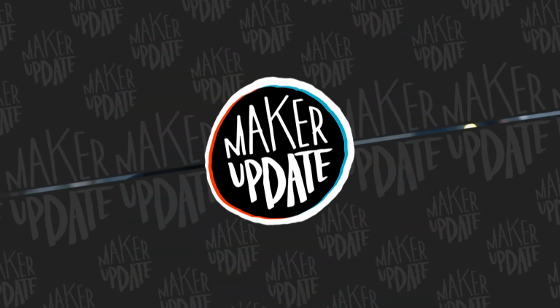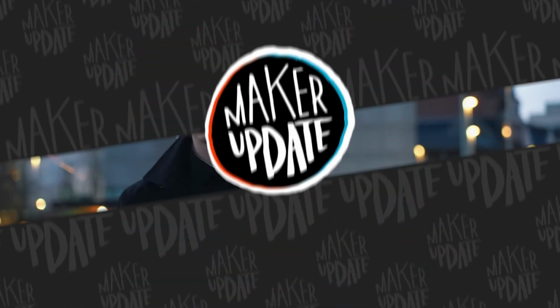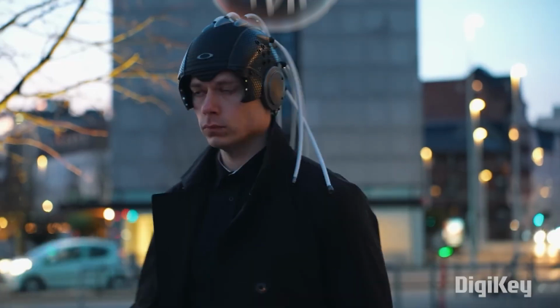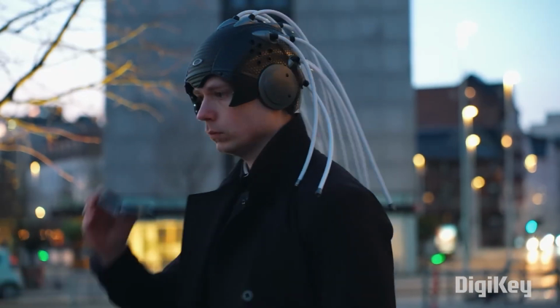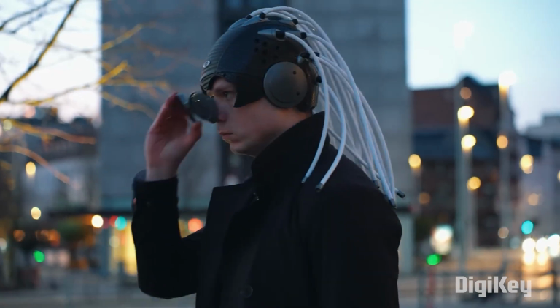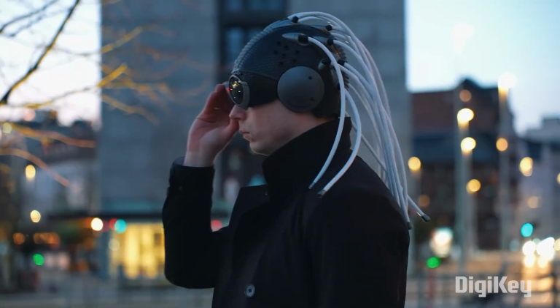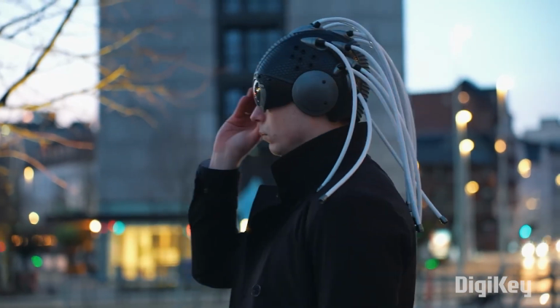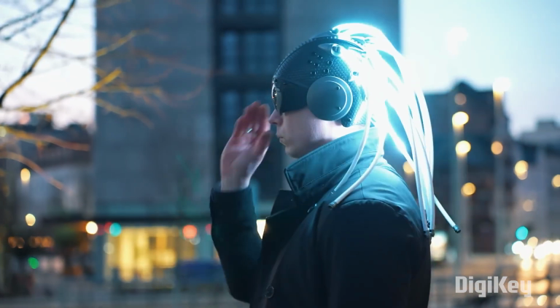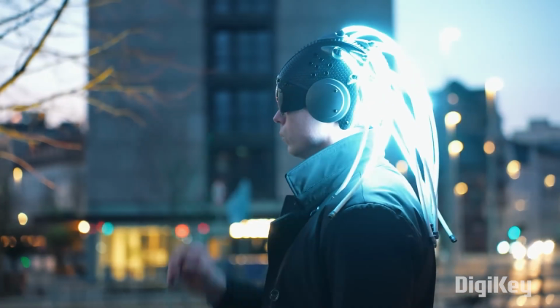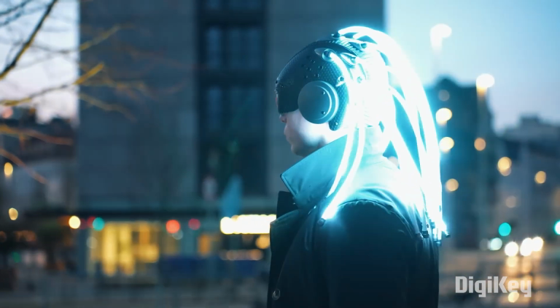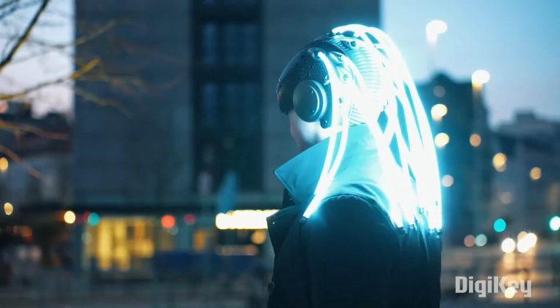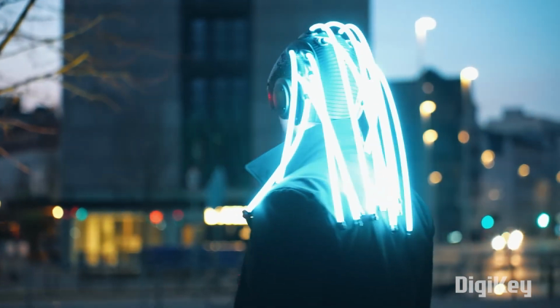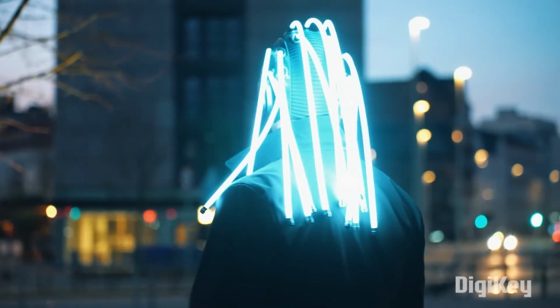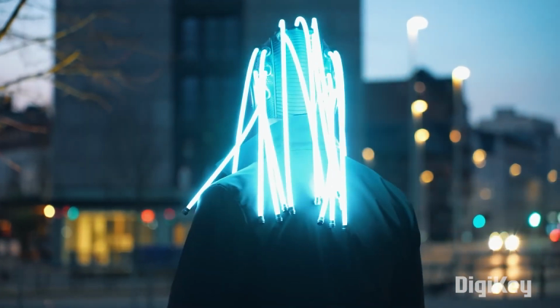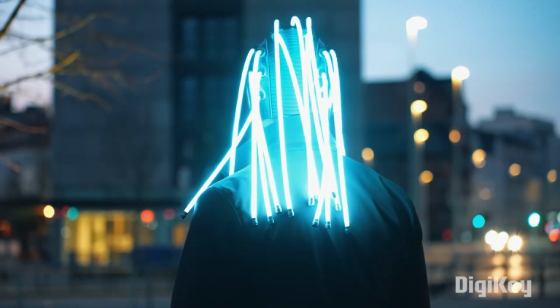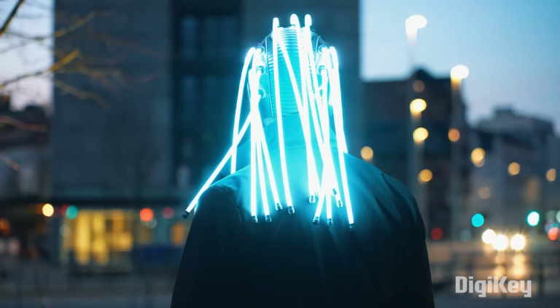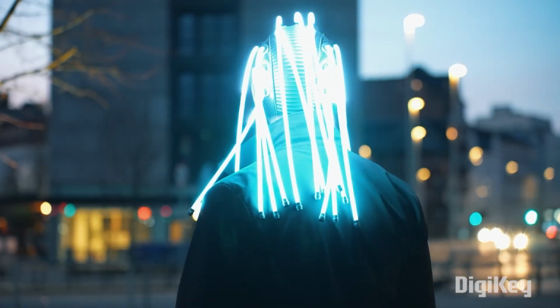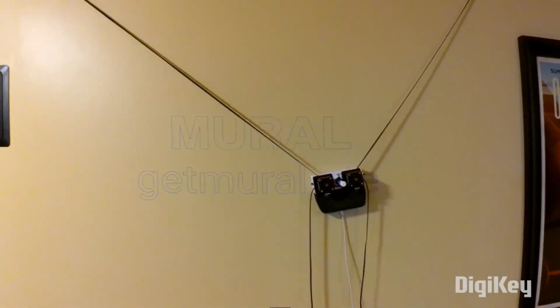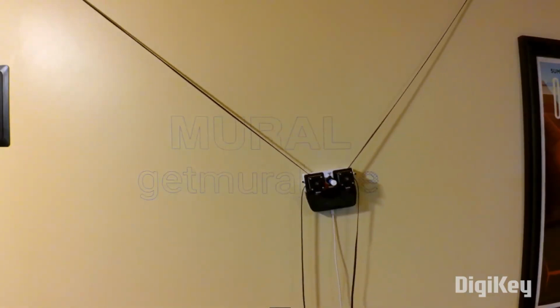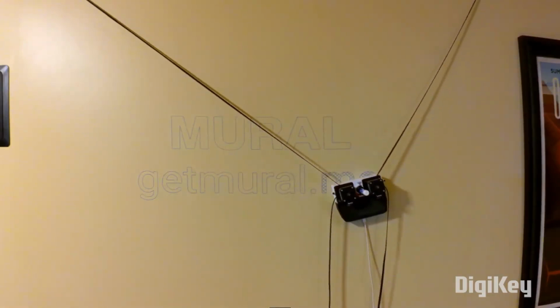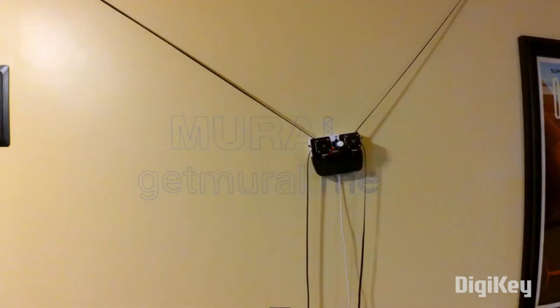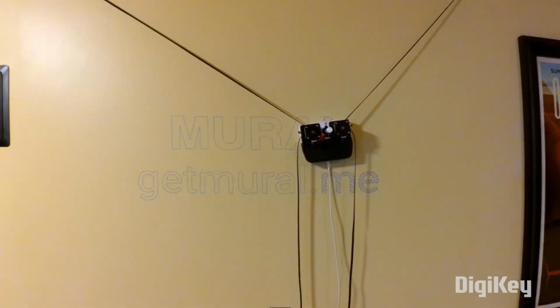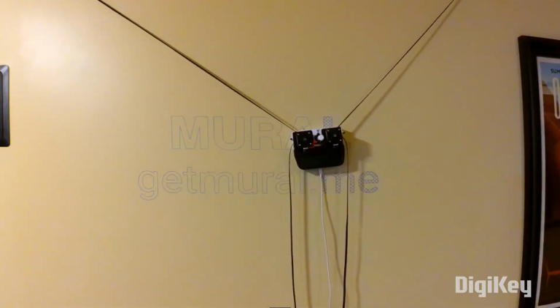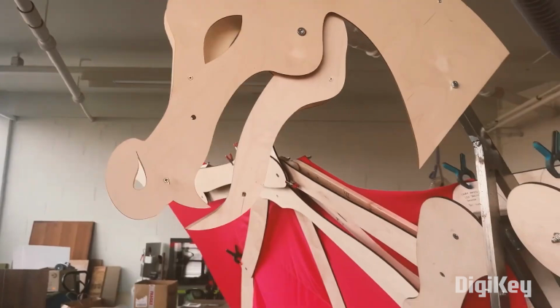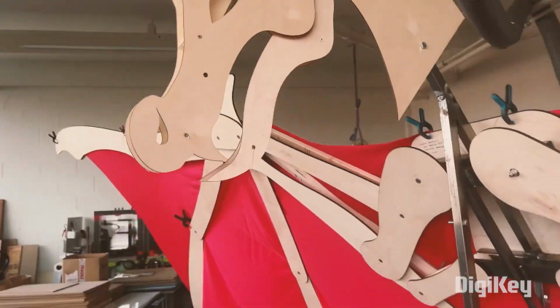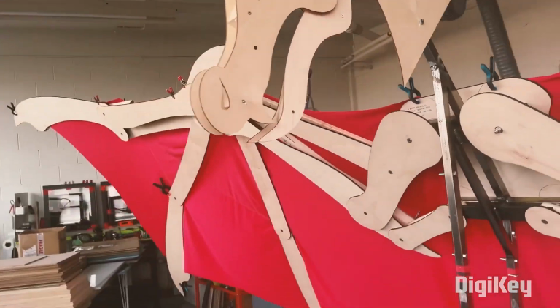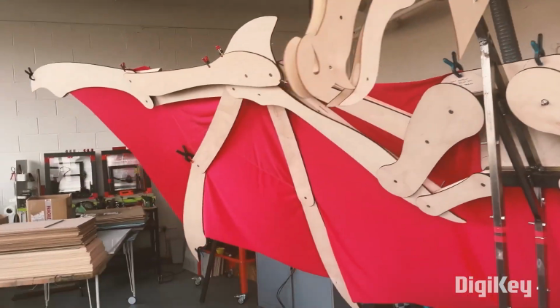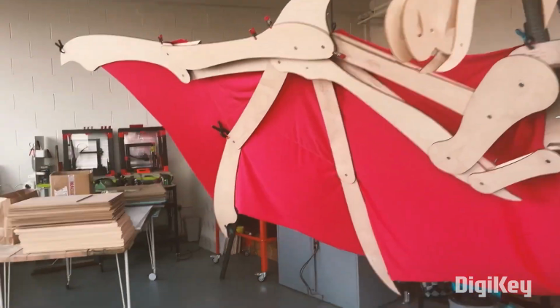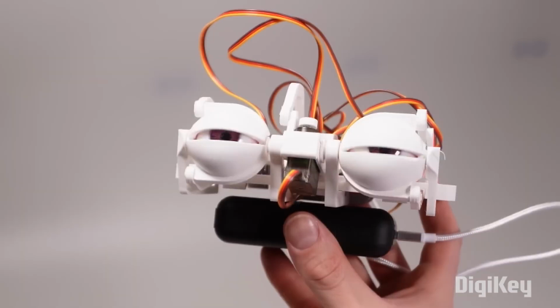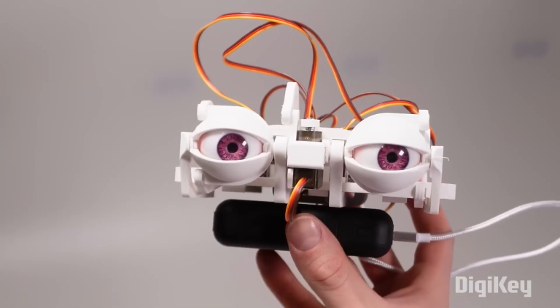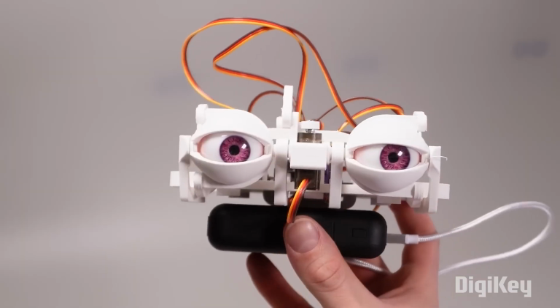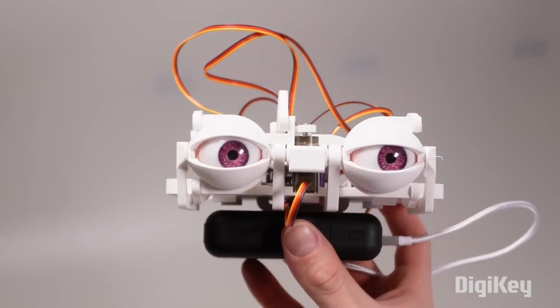This week on Maker Update: snap-on goggles for your electric hair, easy-to-make wall plotter, big dragons, and better eyes.